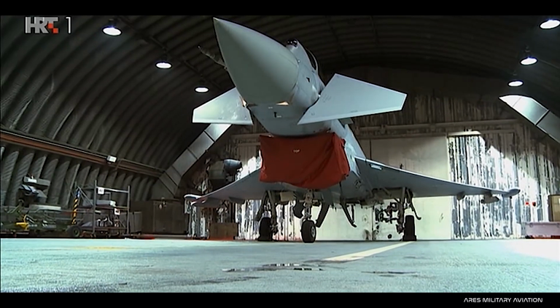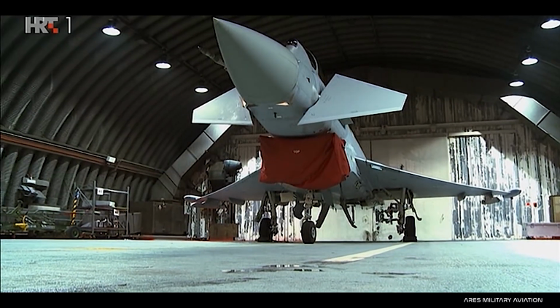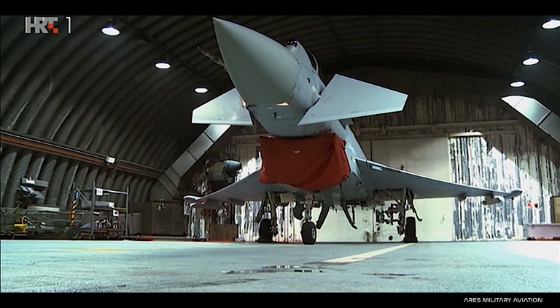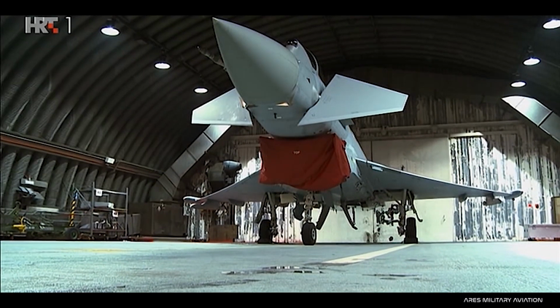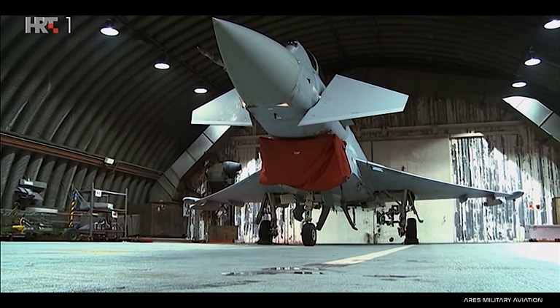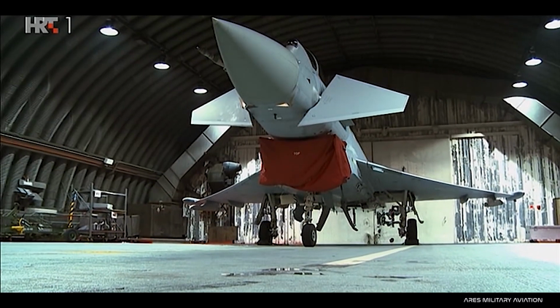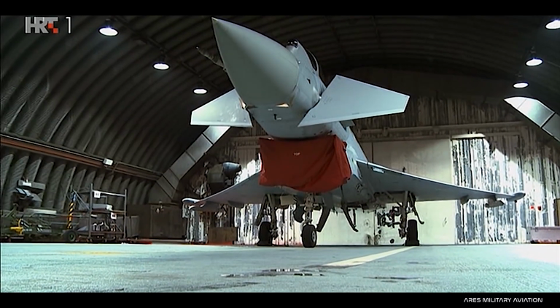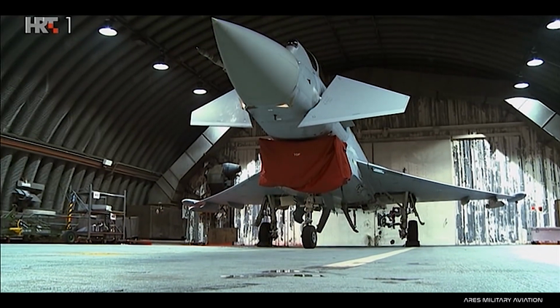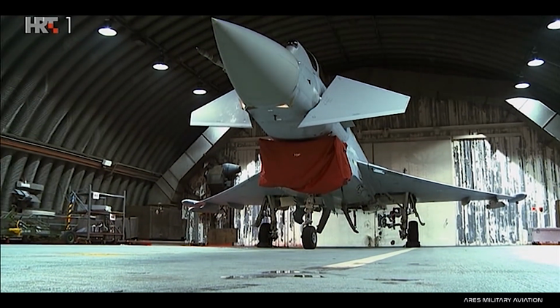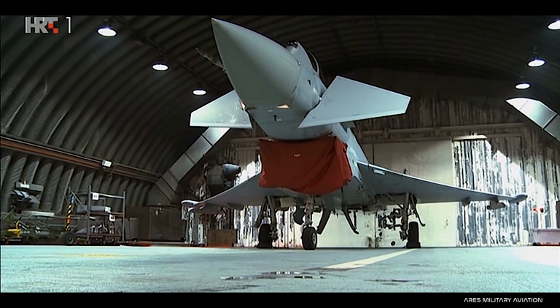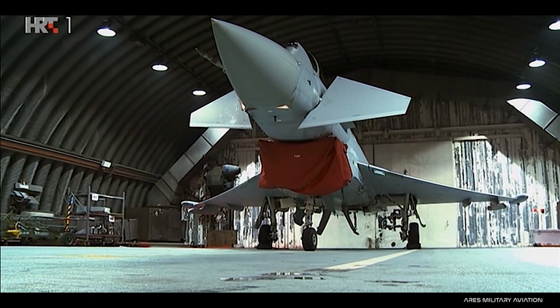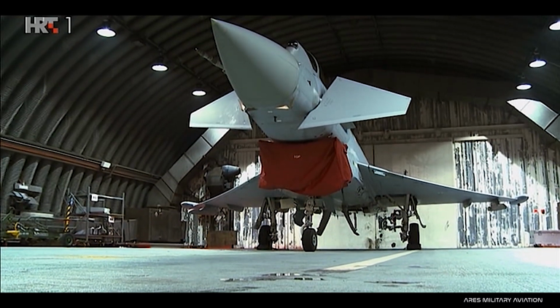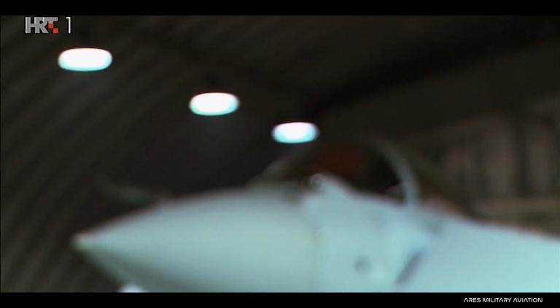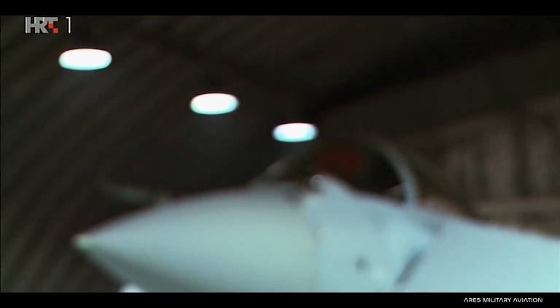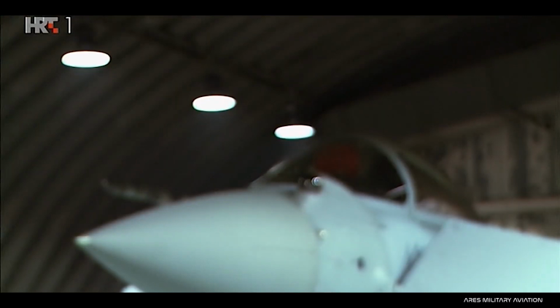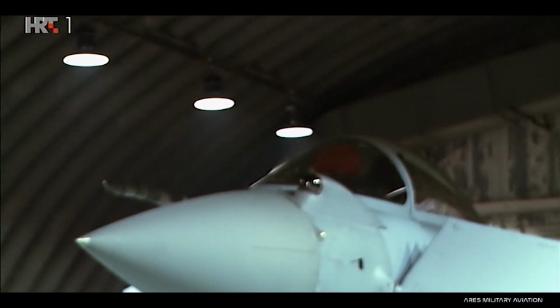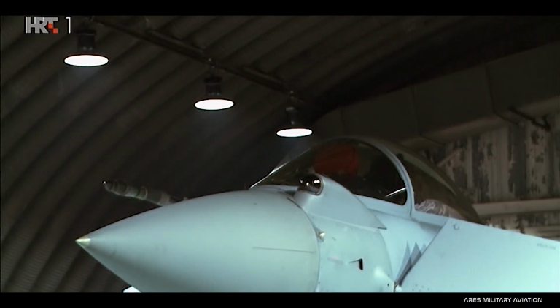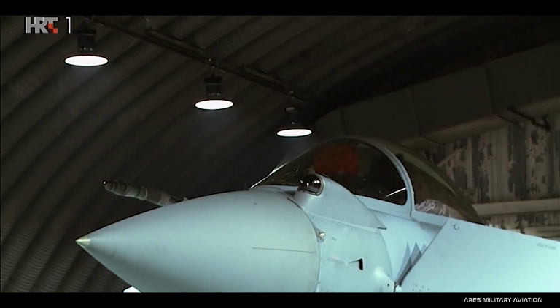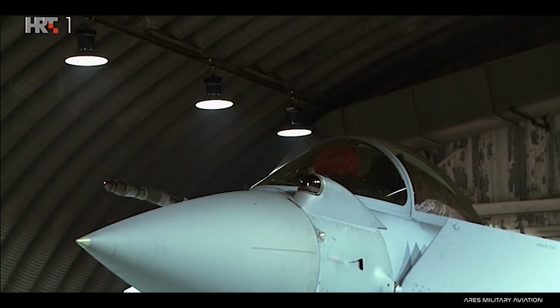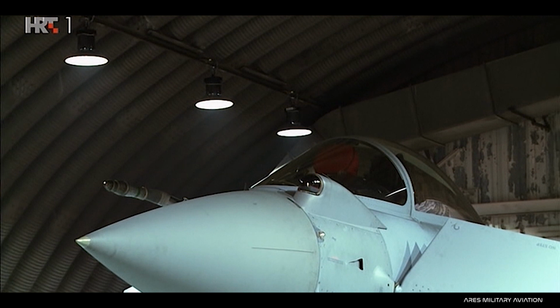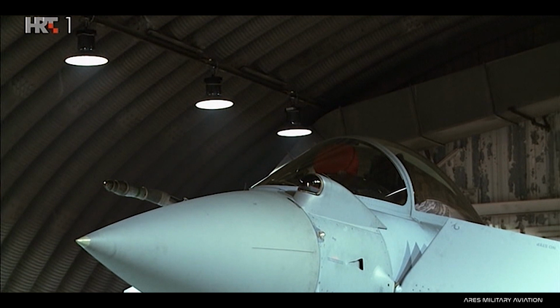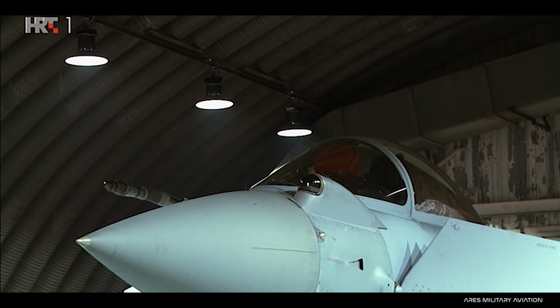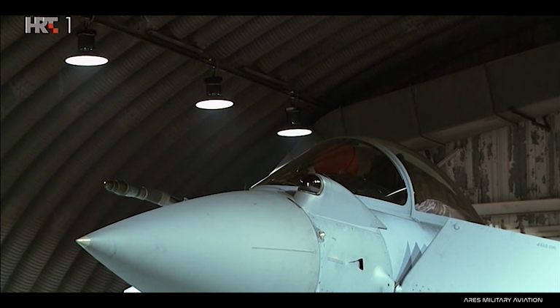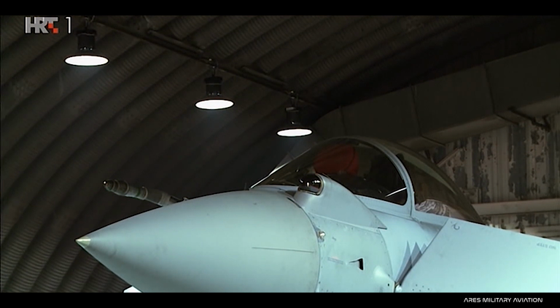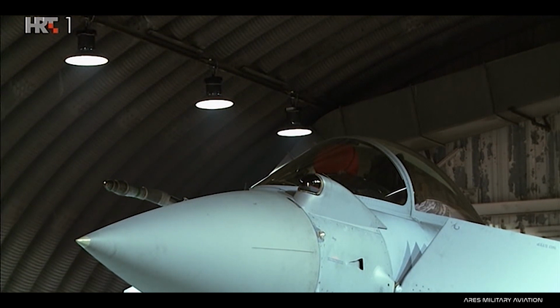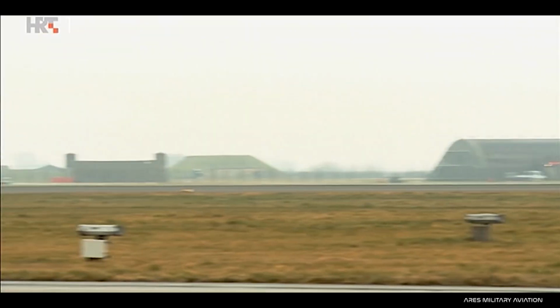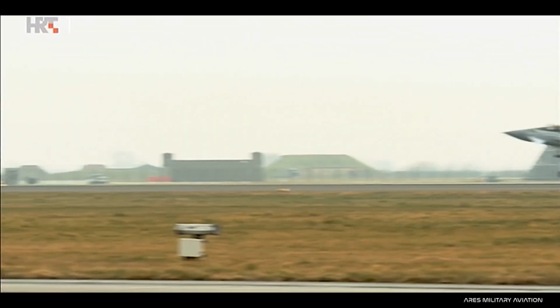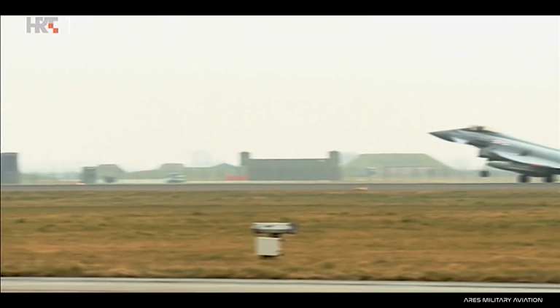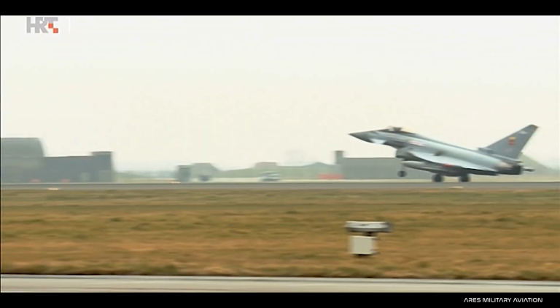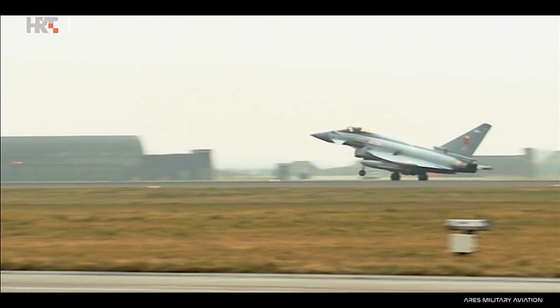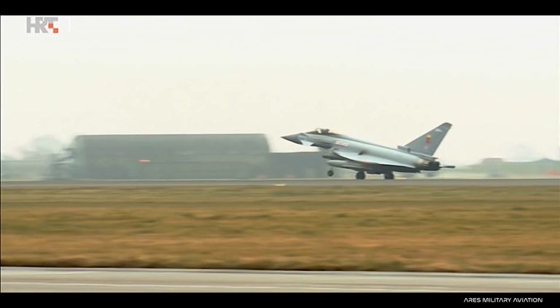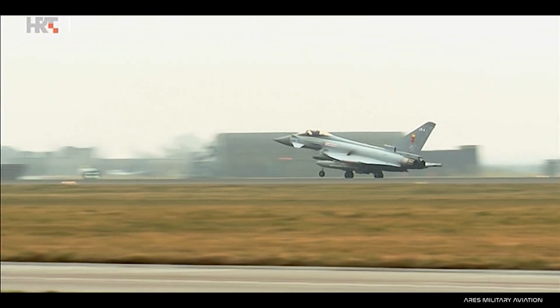At Coningsby there are between 40 and 50 Typhoons, spread across four frontline squadrons.